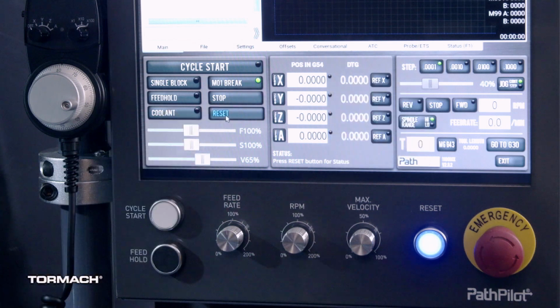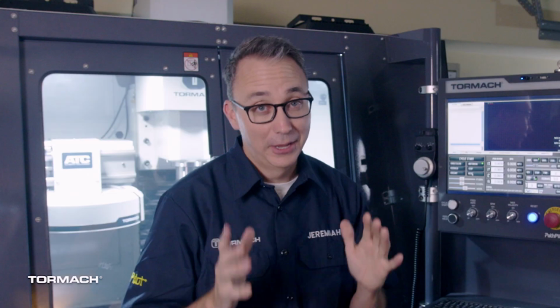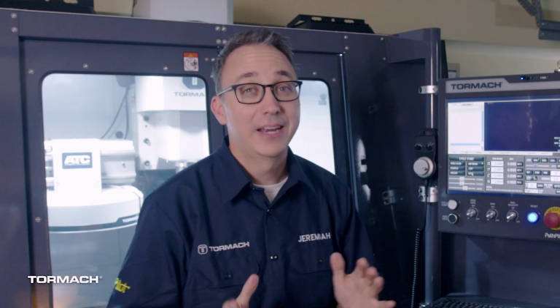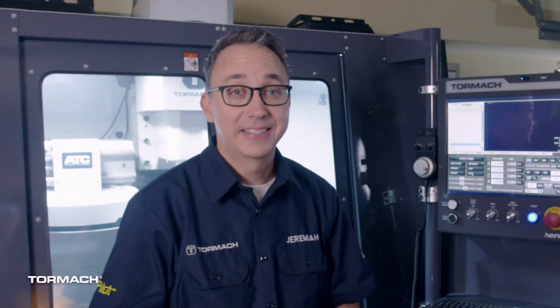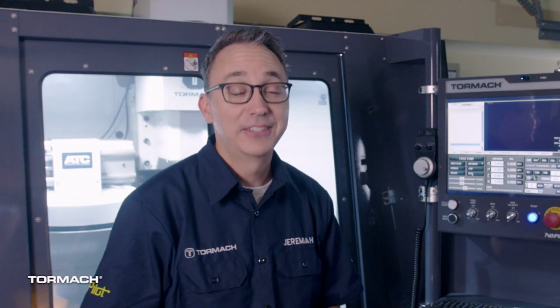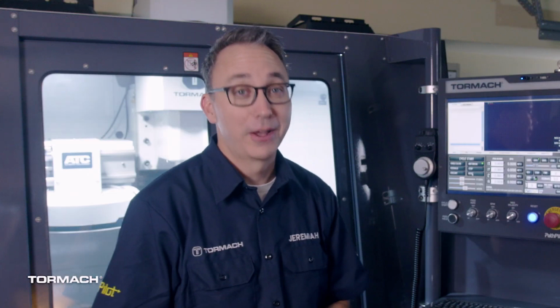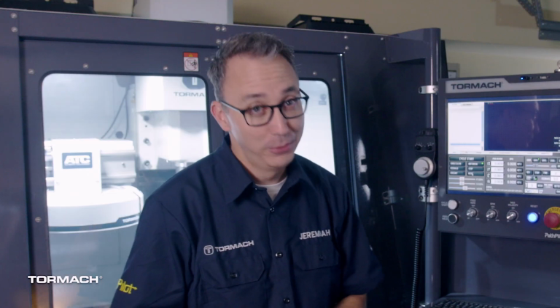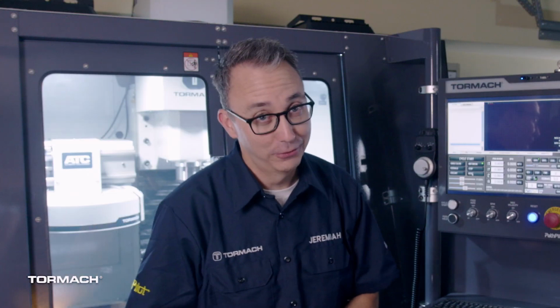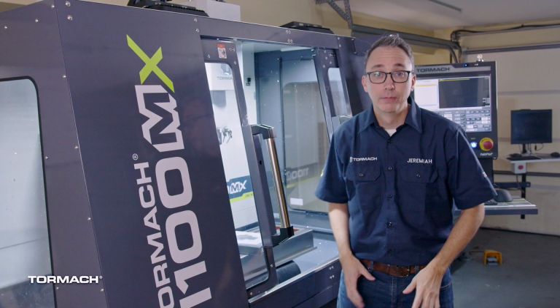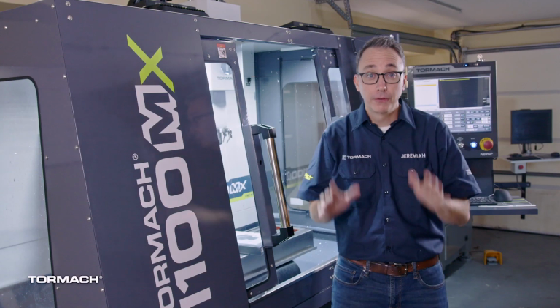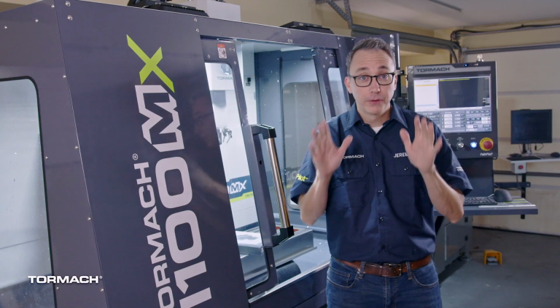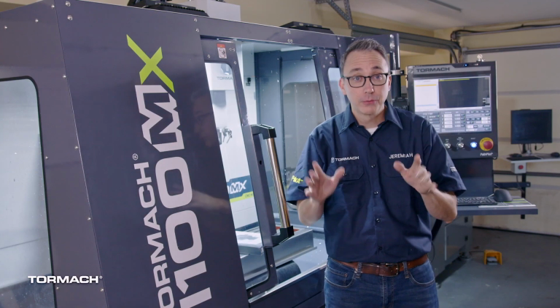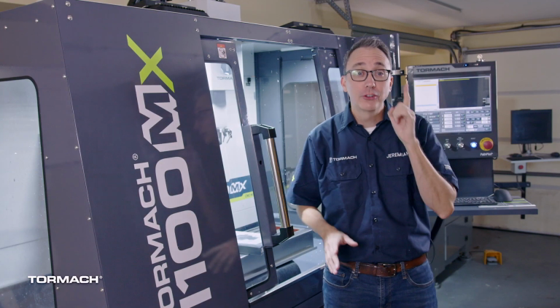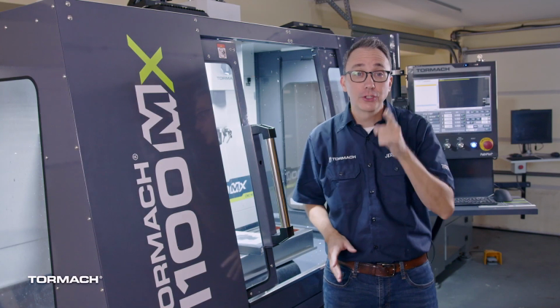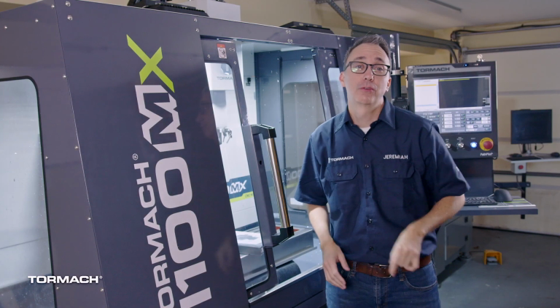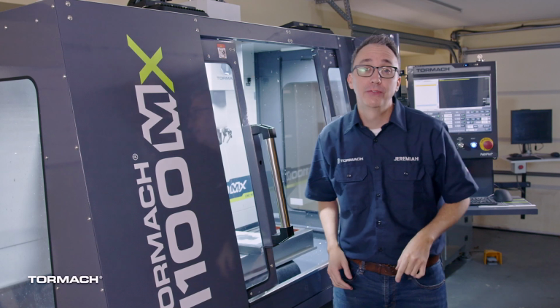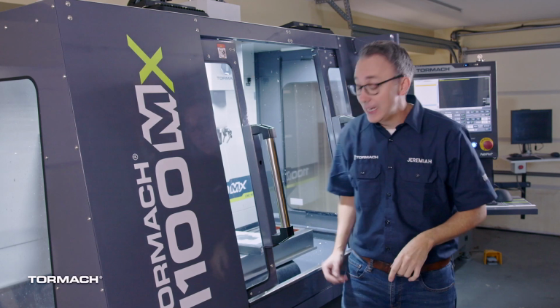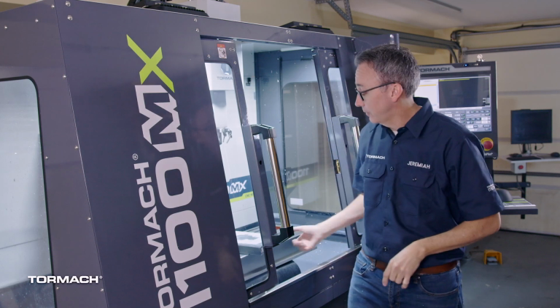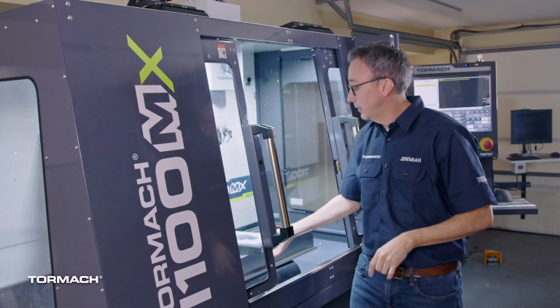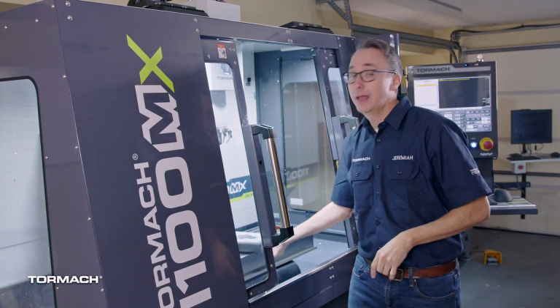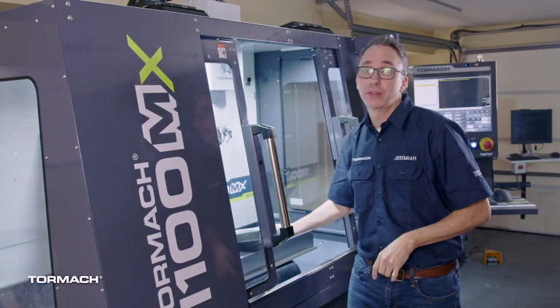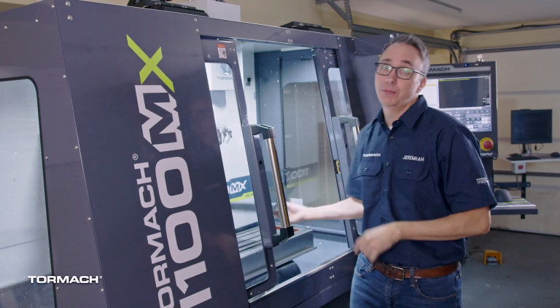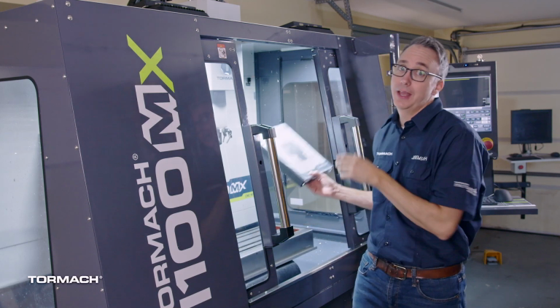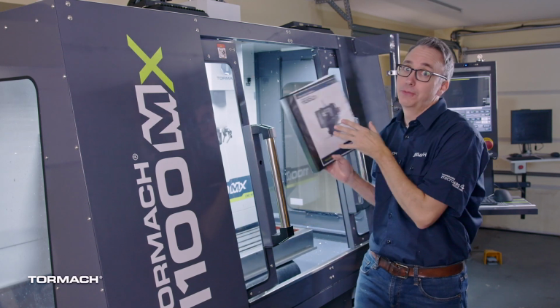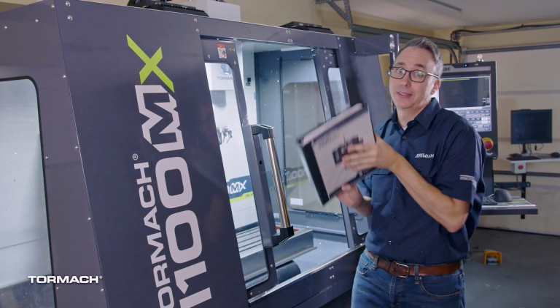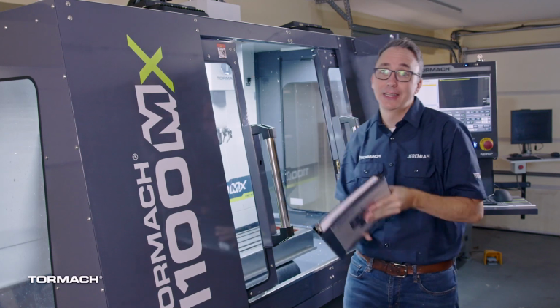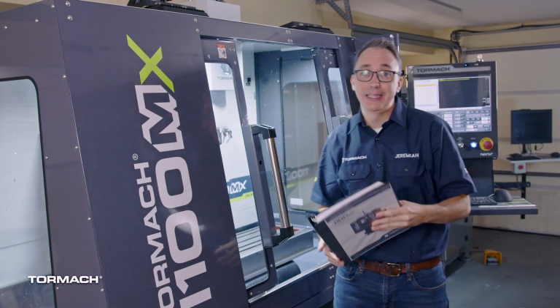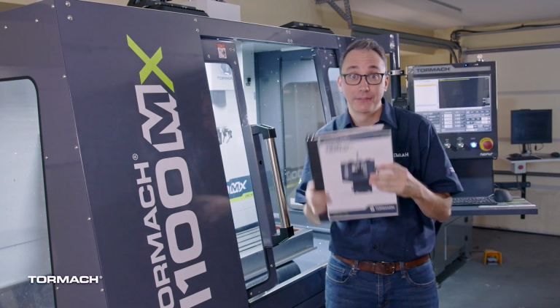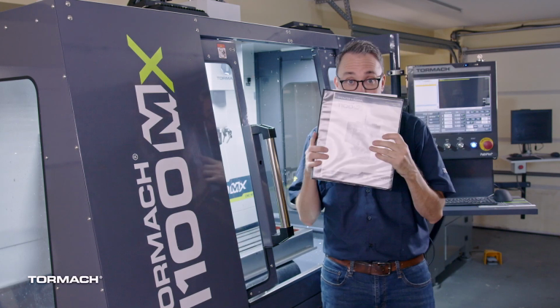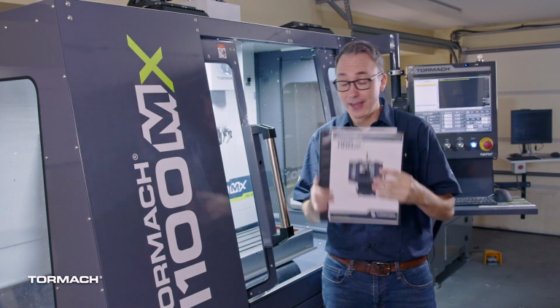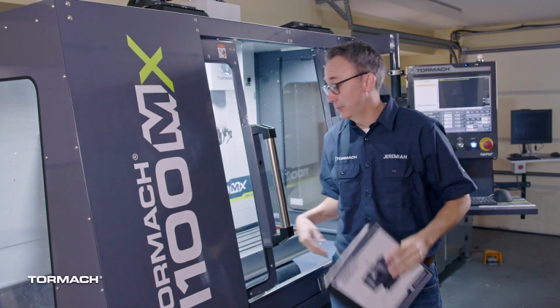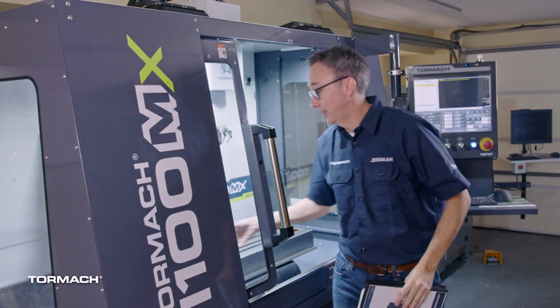Get ready, this thing is about to move. But first, make sure you've removed anything from the table that you may have mistakenly left inside the machine.